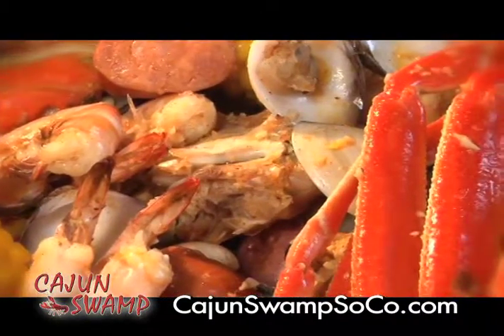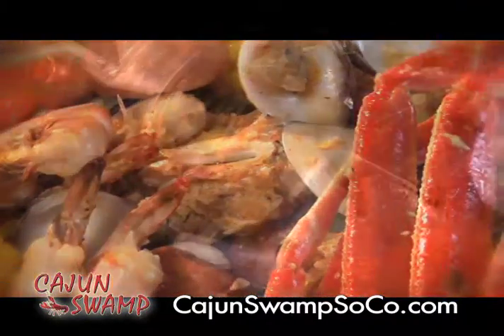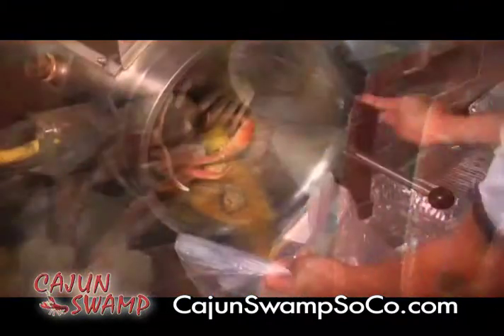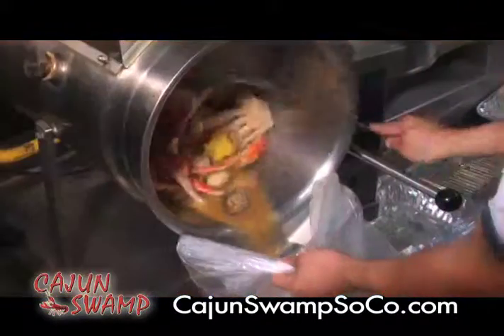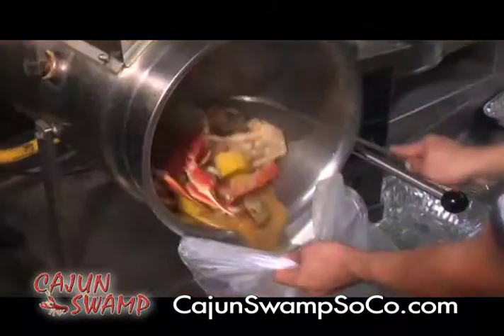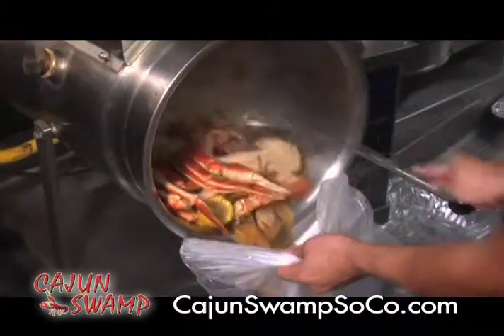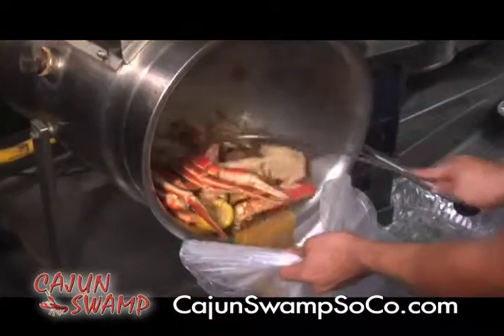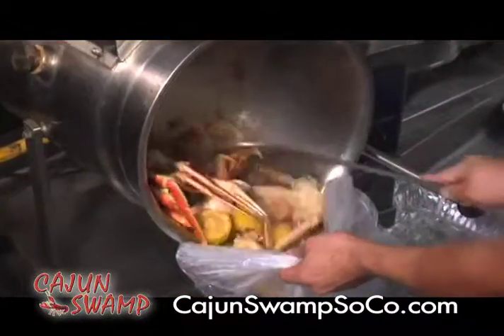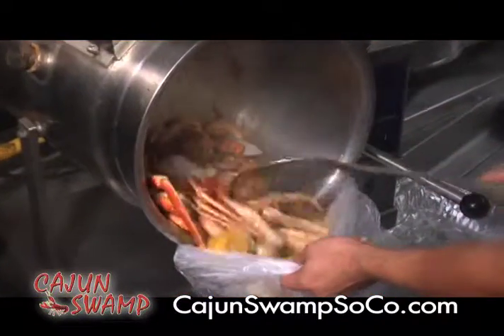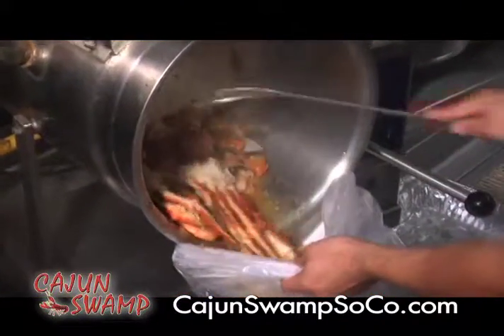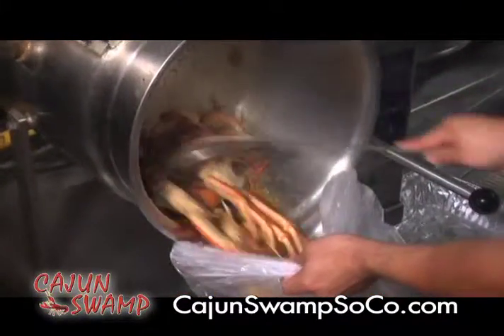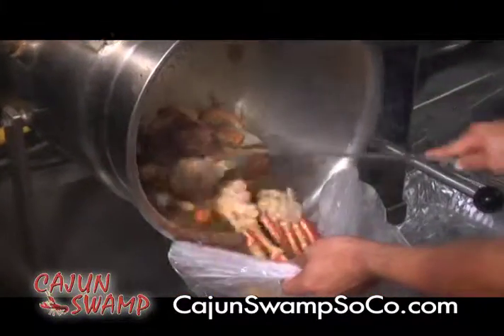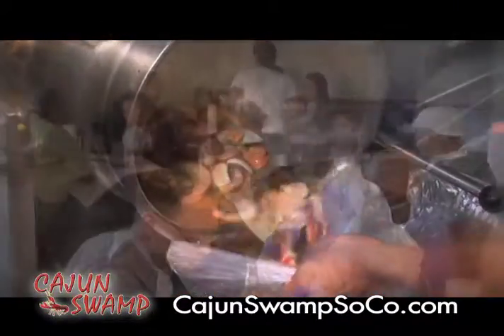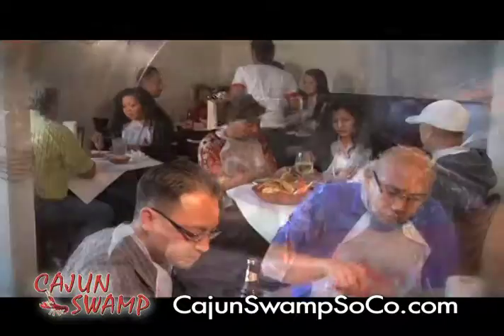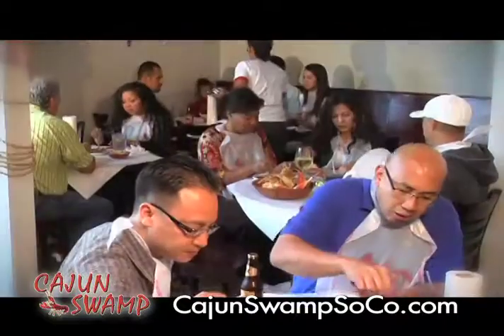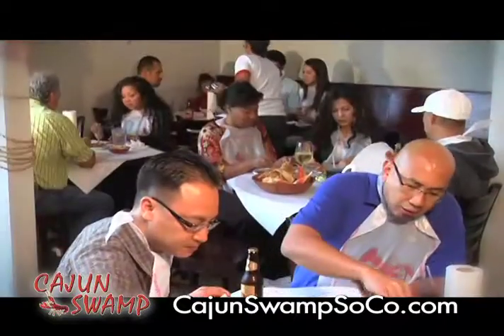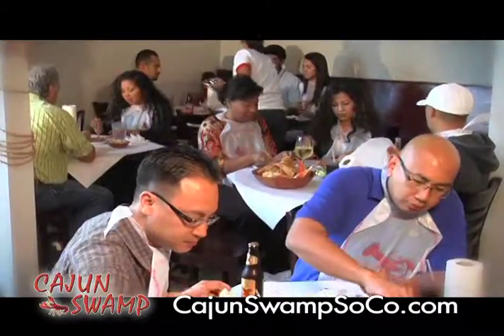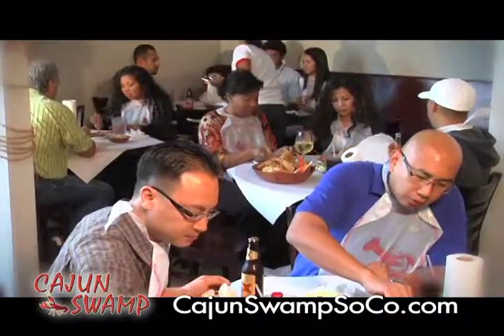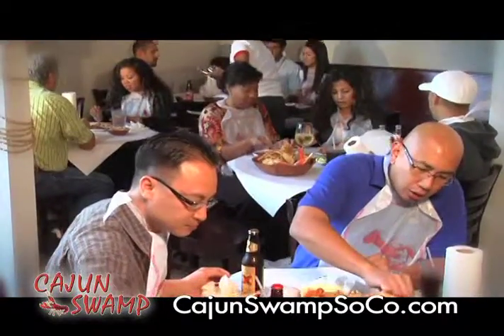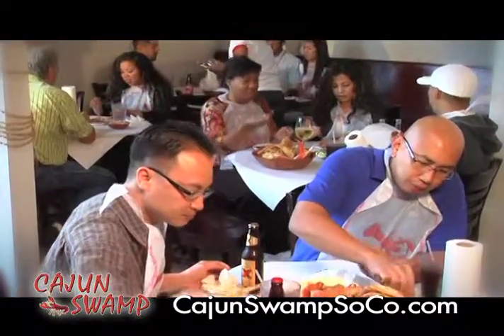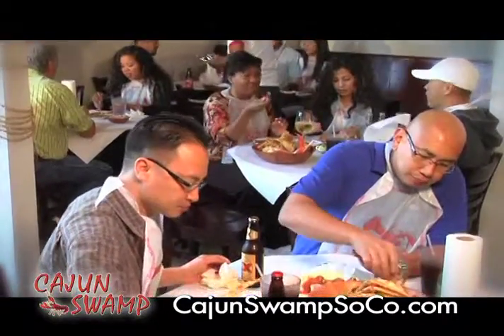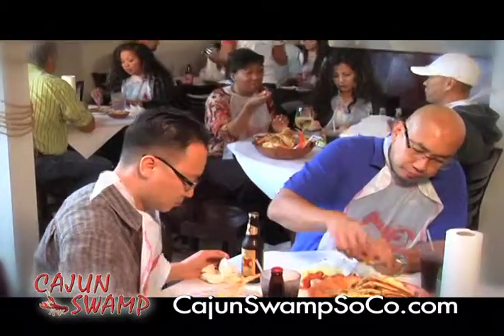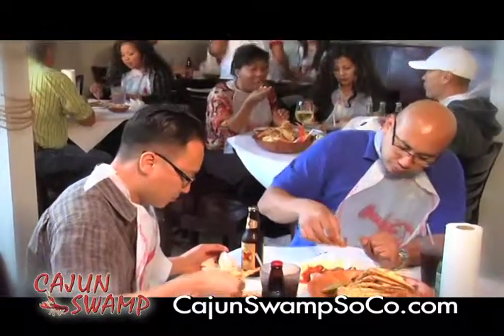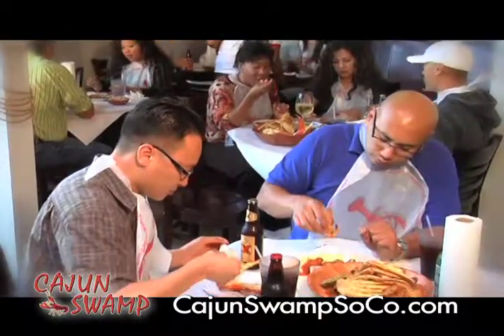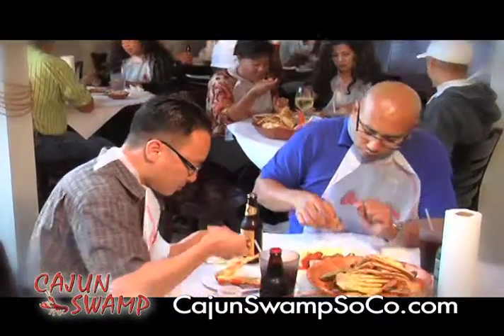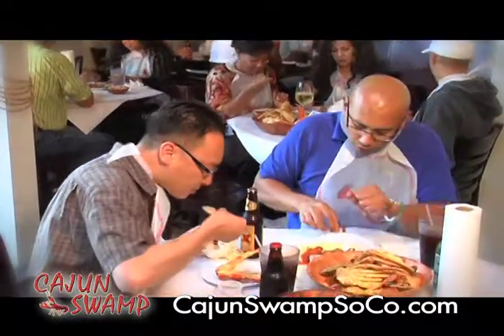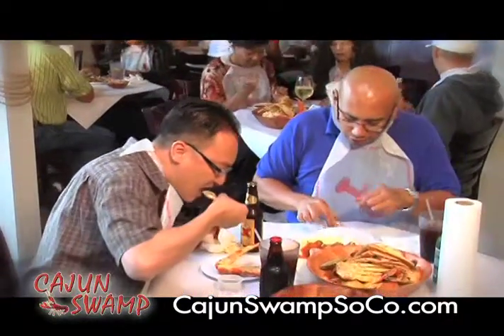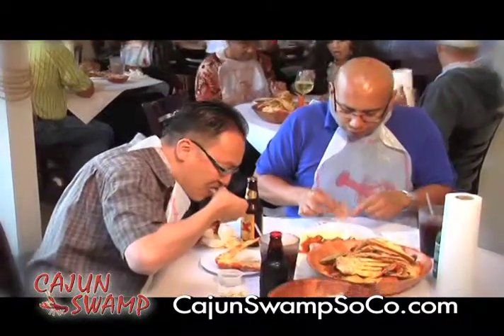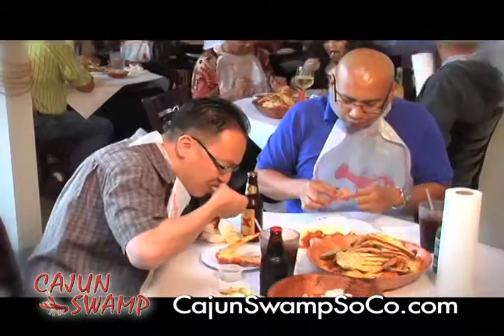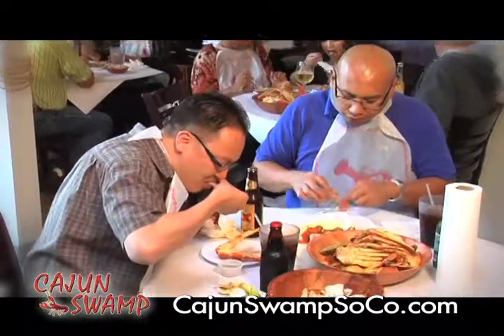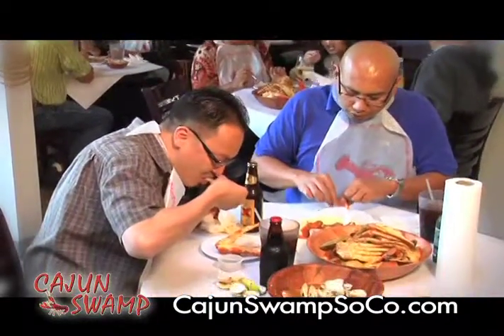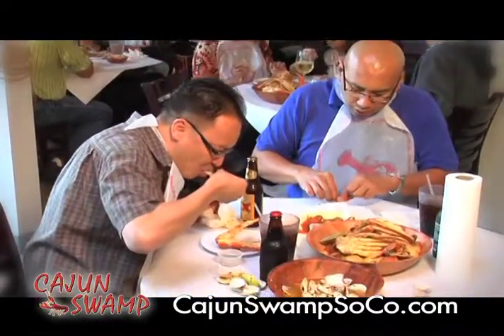Everything is made fresh with the best ingredients. Cajun Swamp is a fun place to relax with friends, have a drink, and eat some great food.